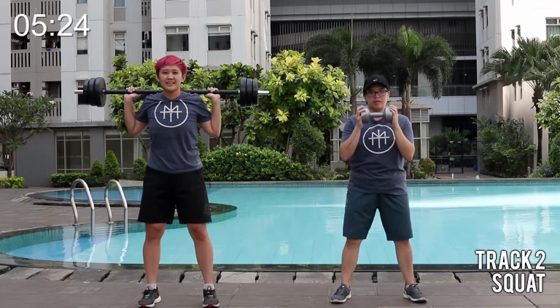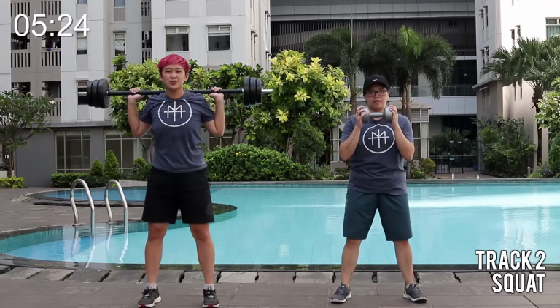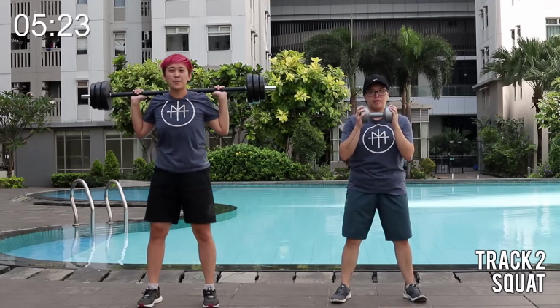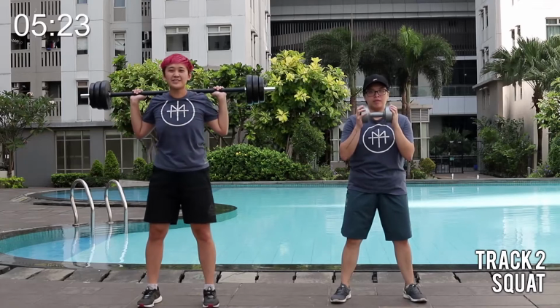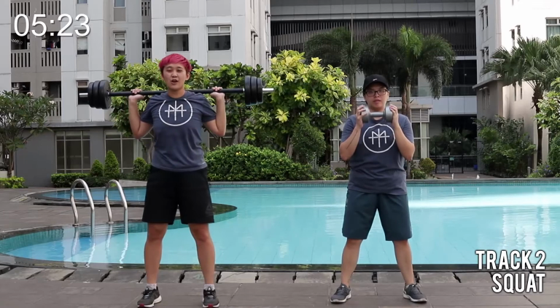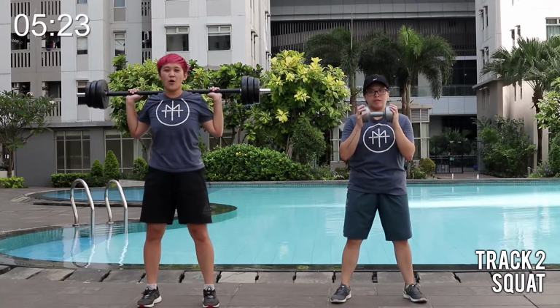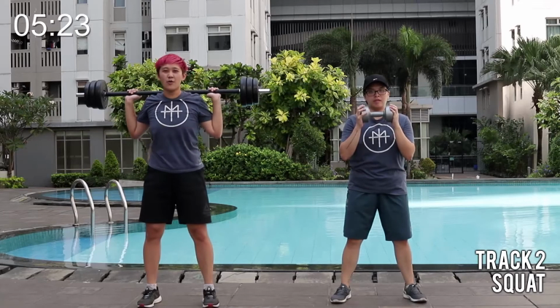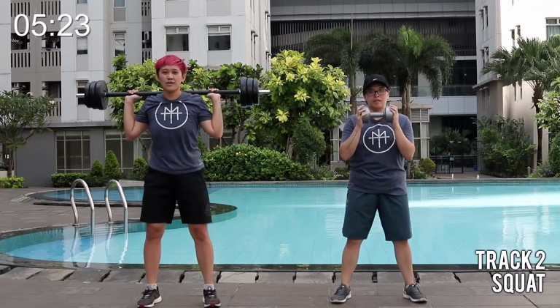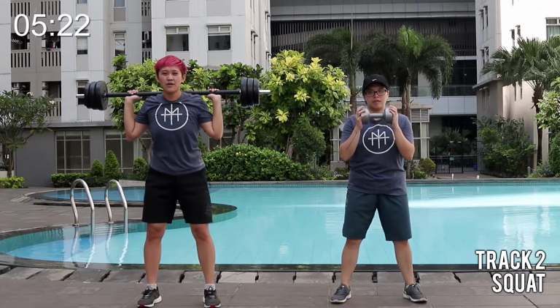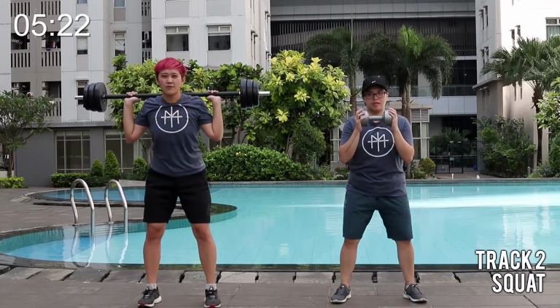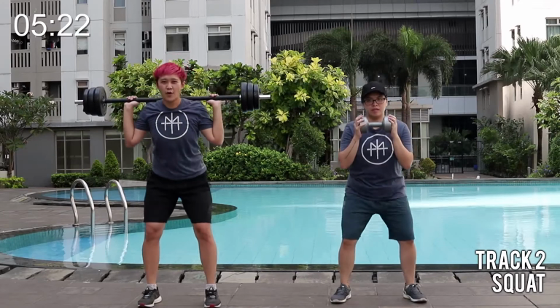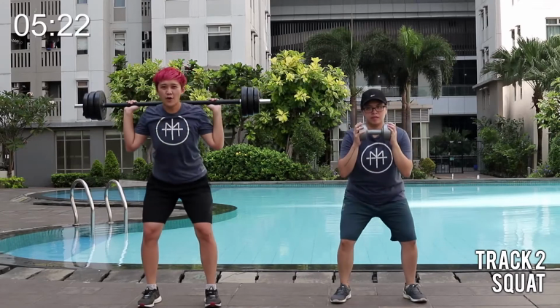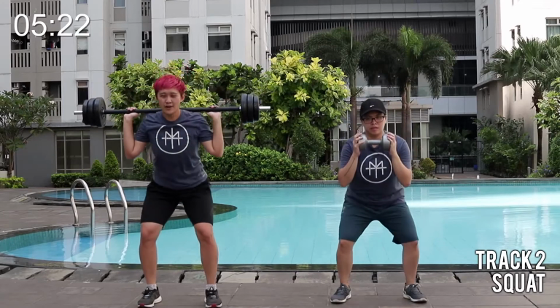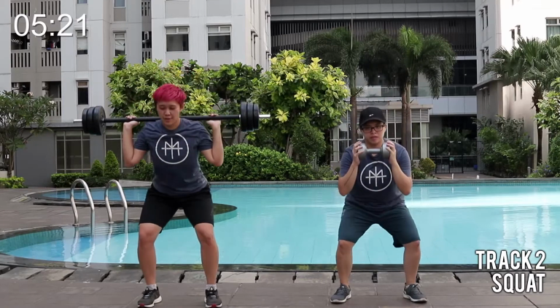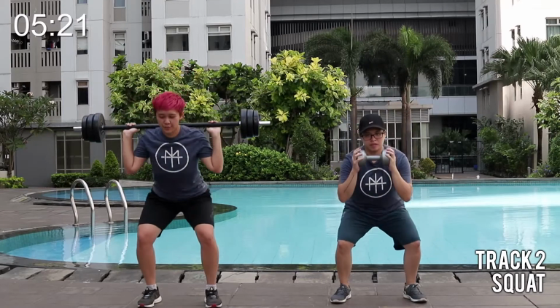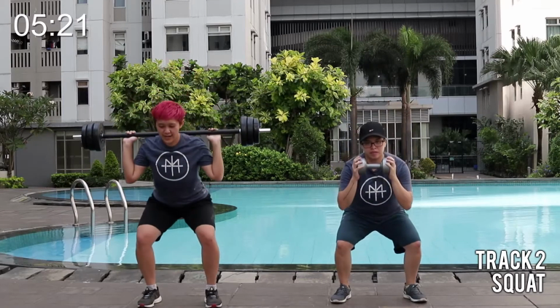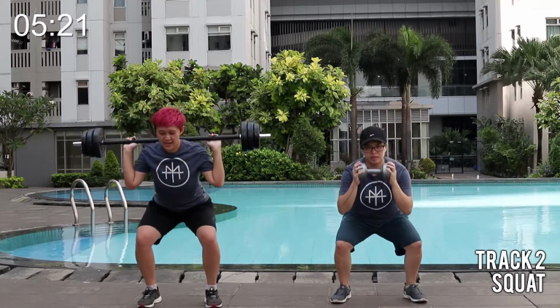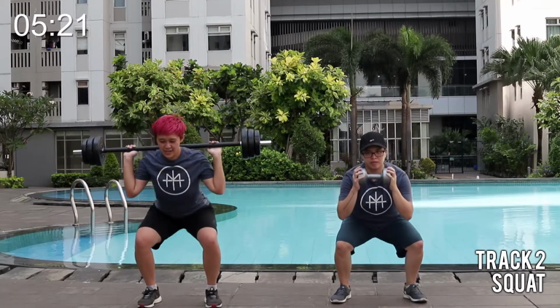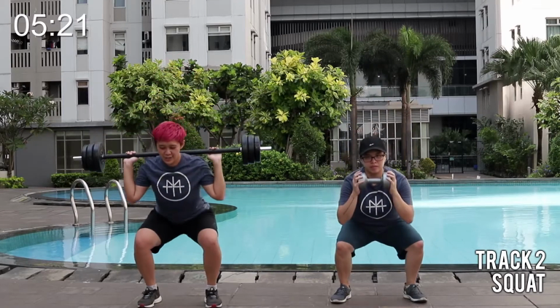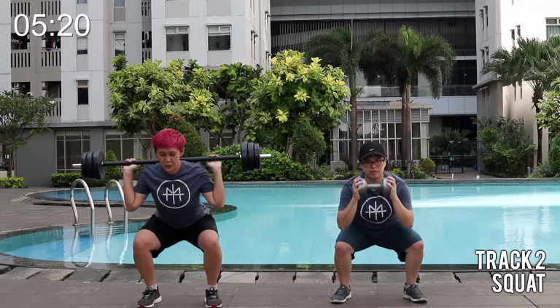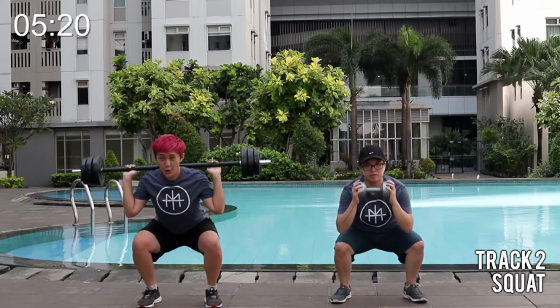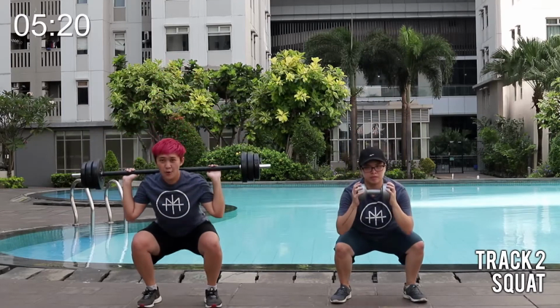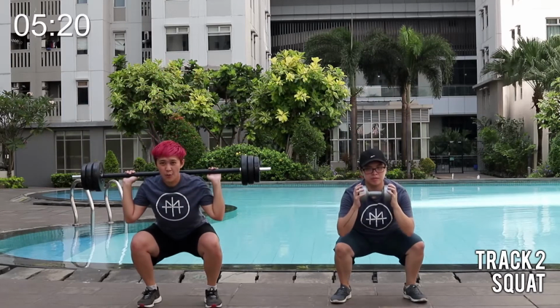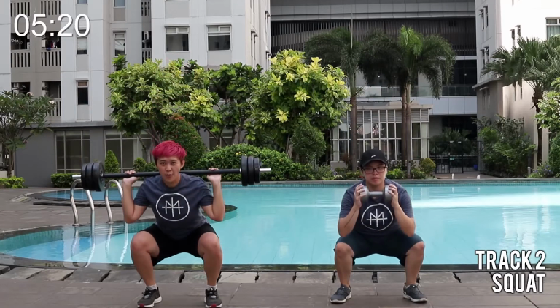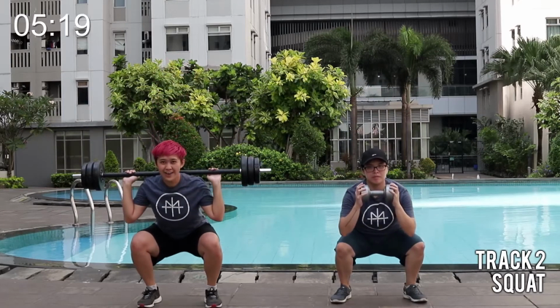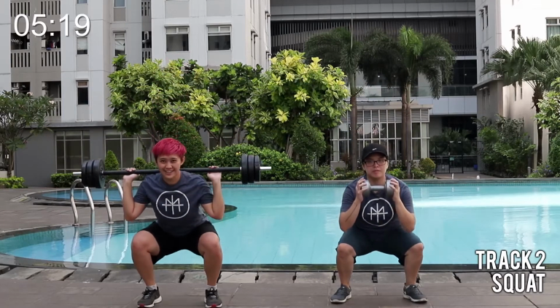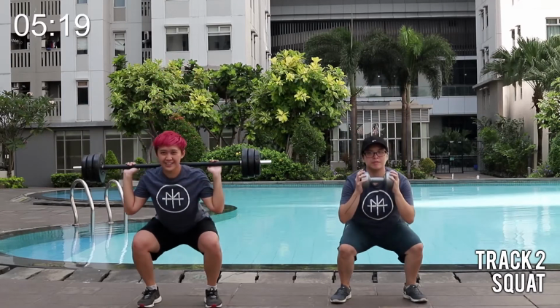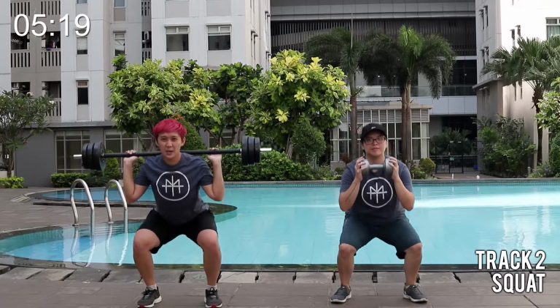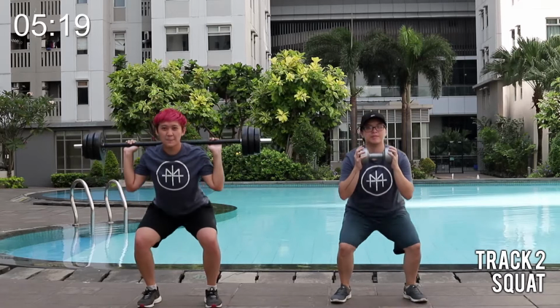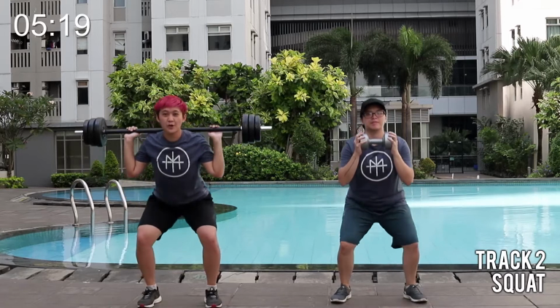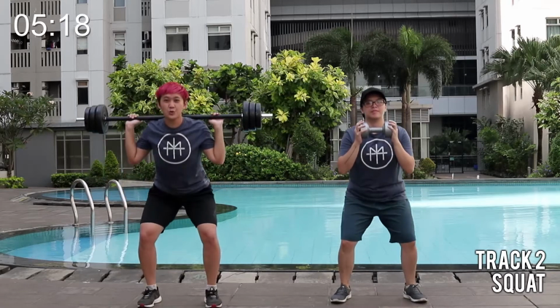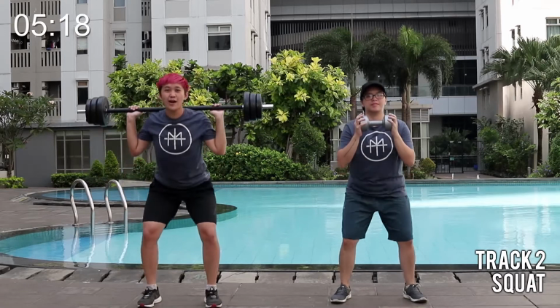Super slow. Four, three, two, one. Go squat.